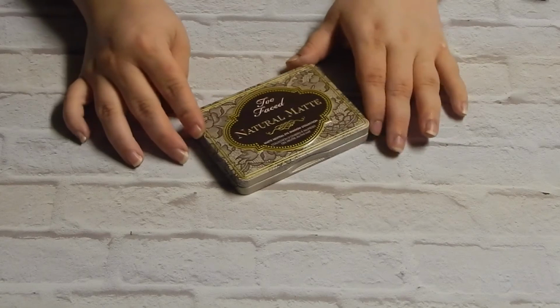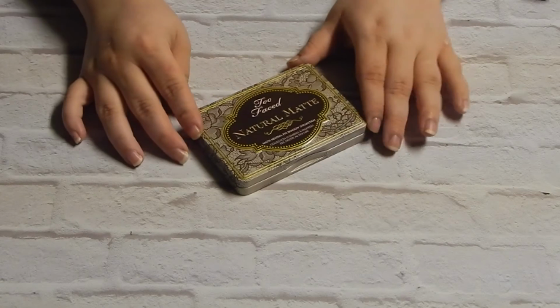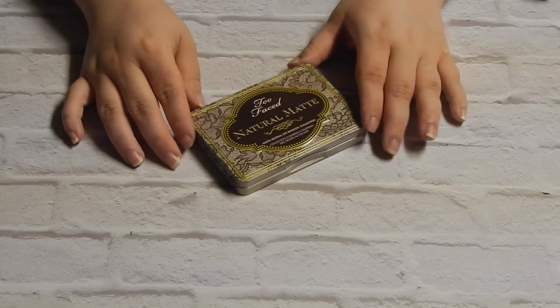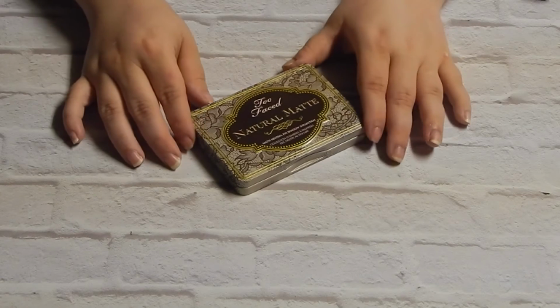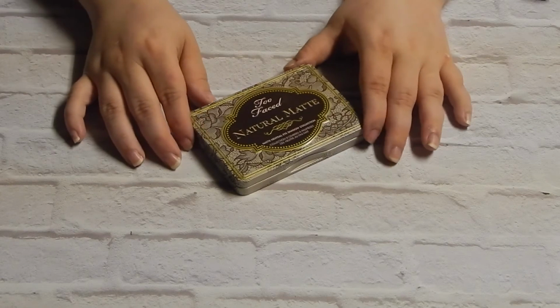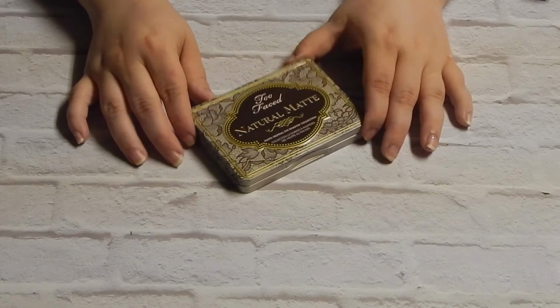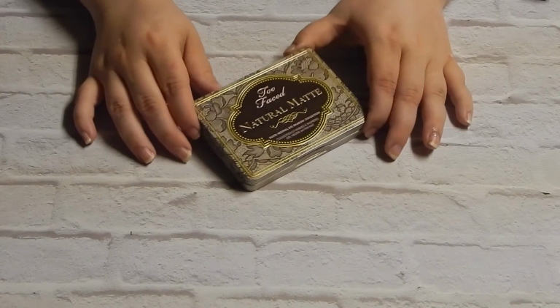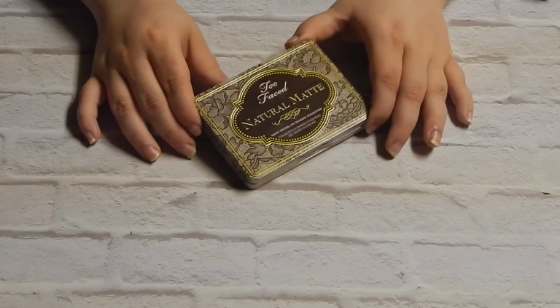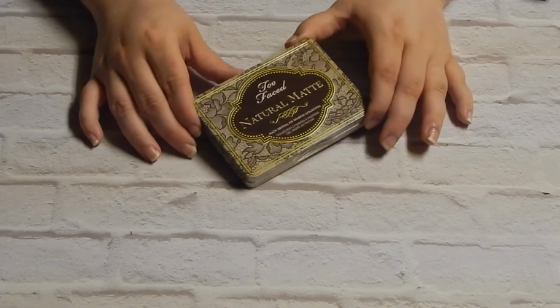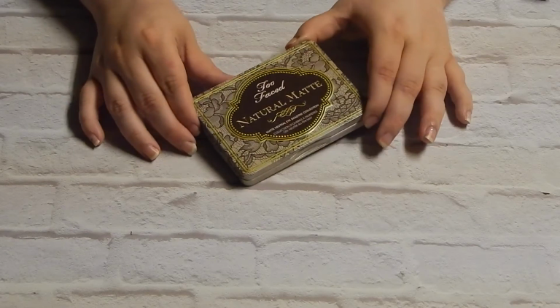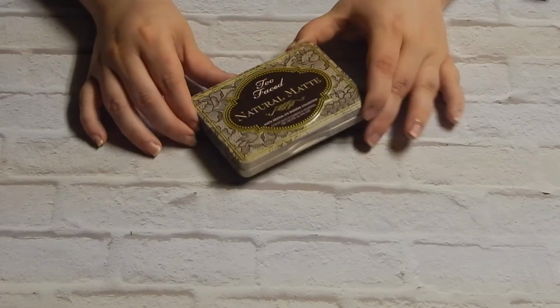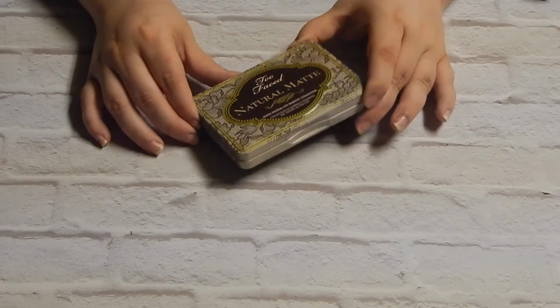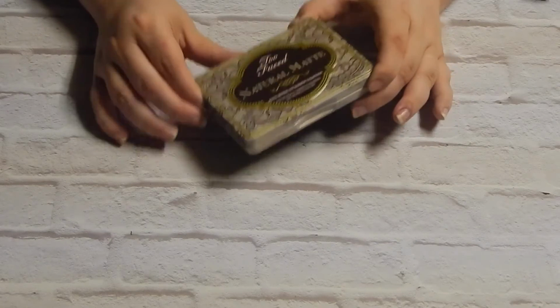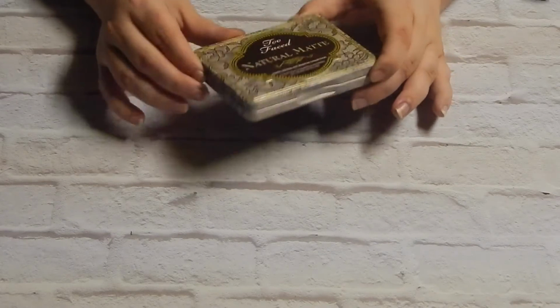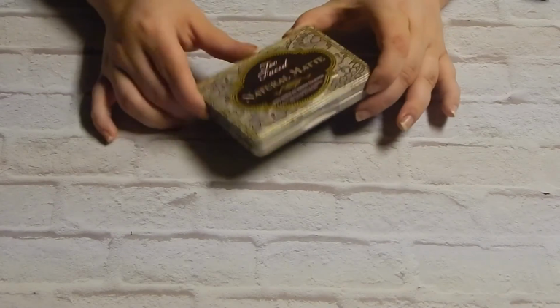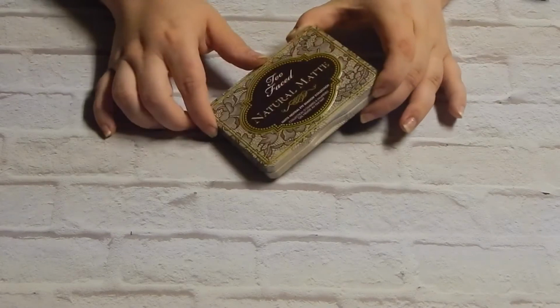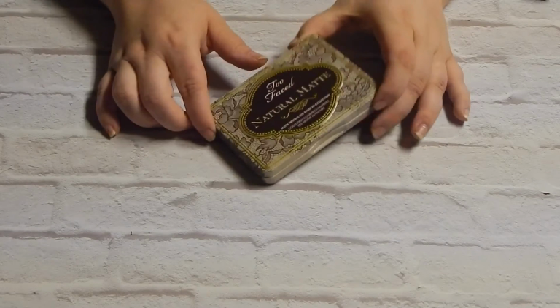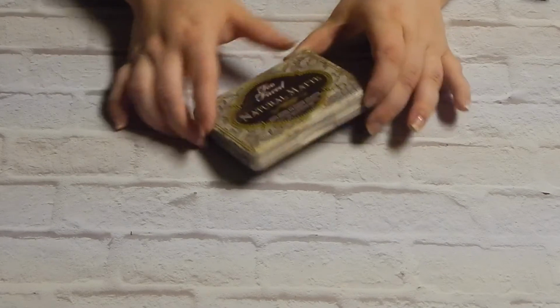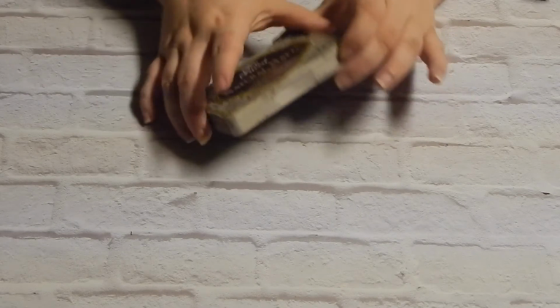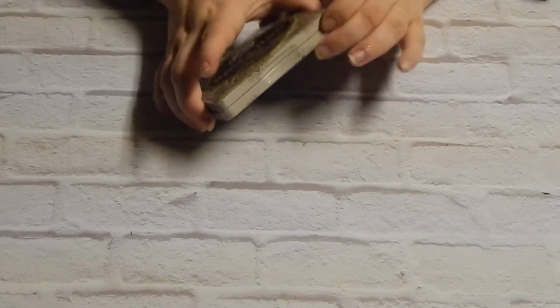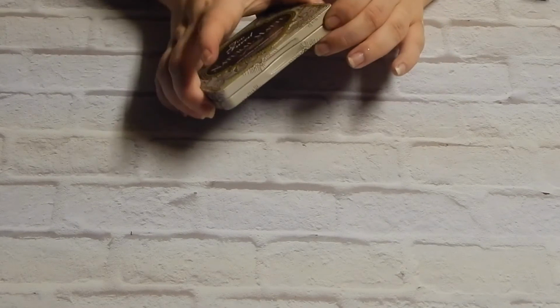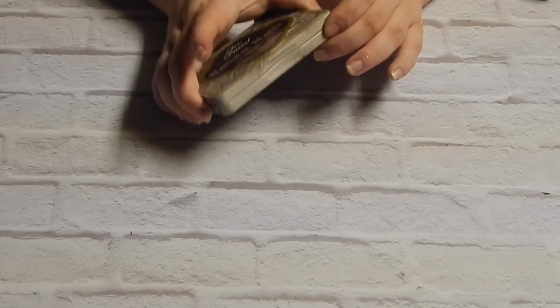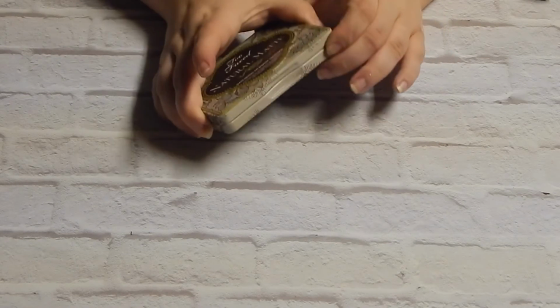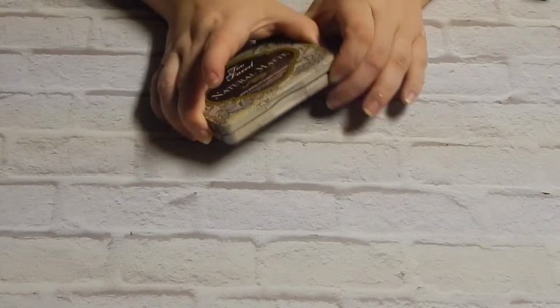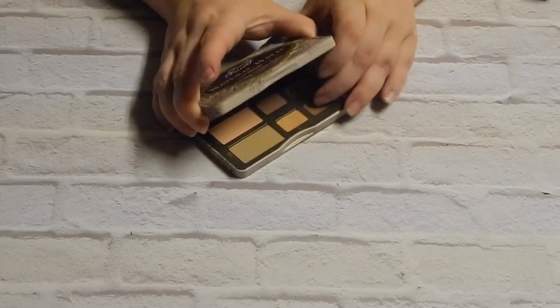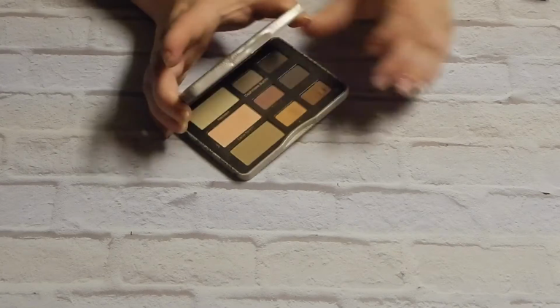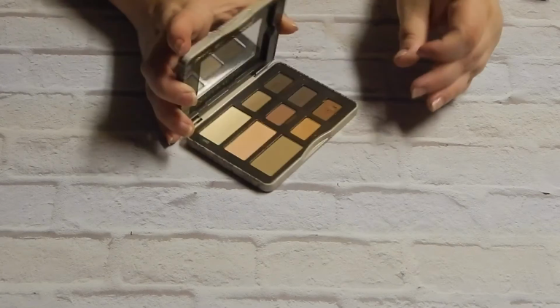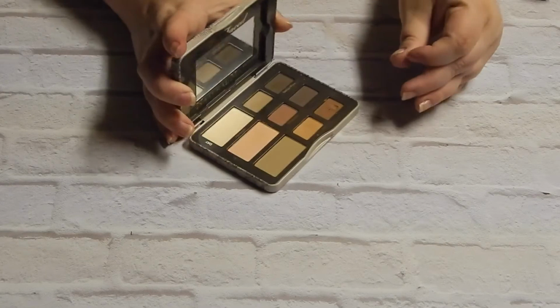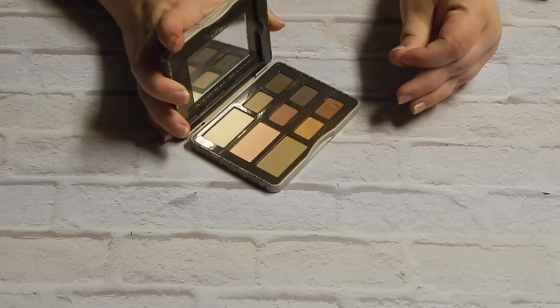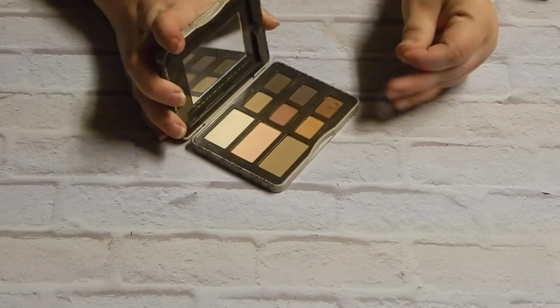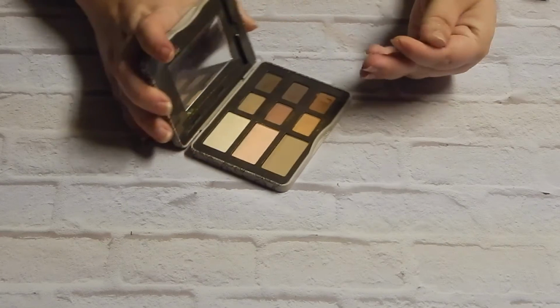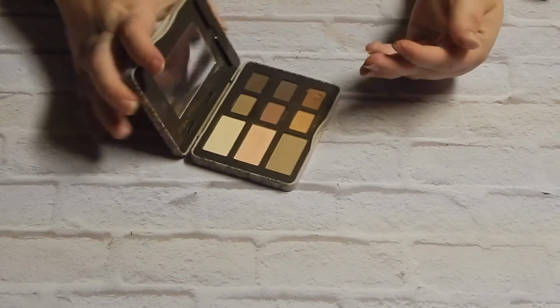Also for the month of July I was loving the Too Faced Natural Matte Palette.